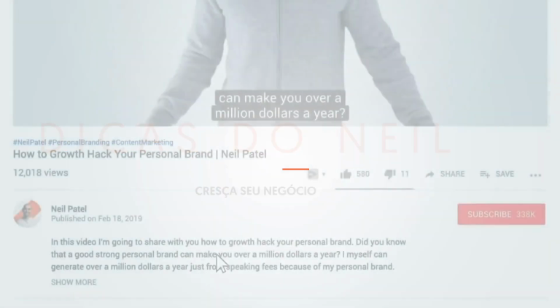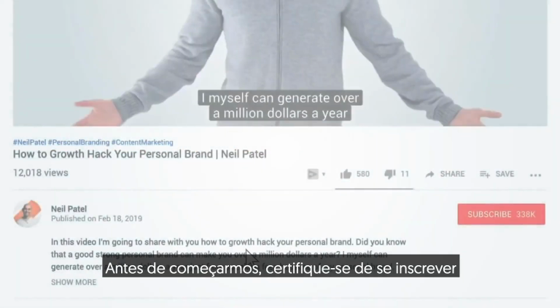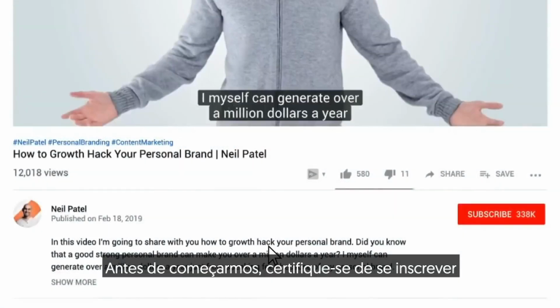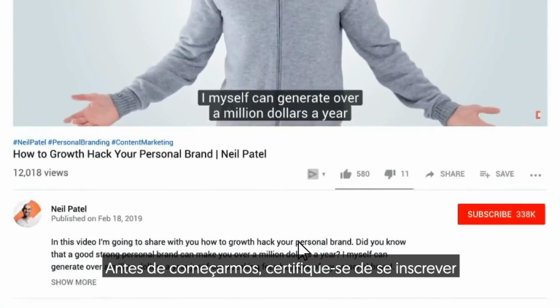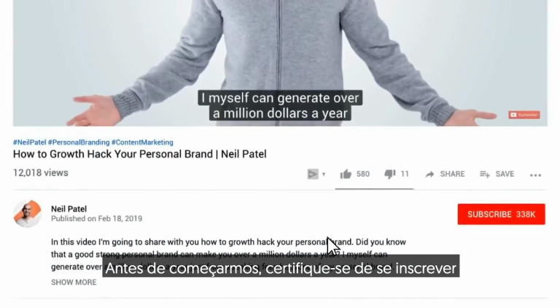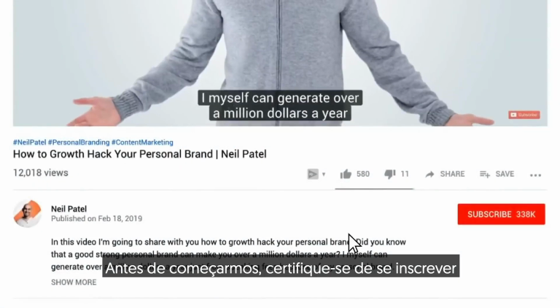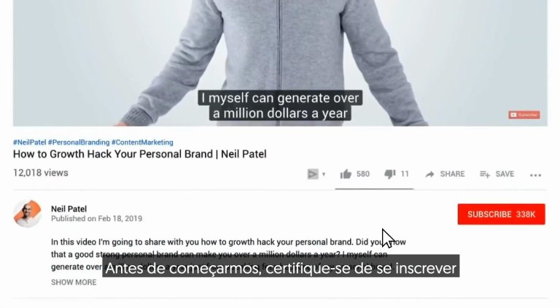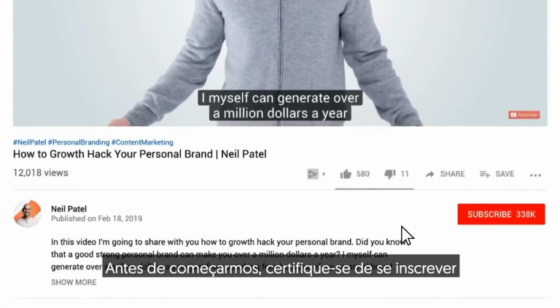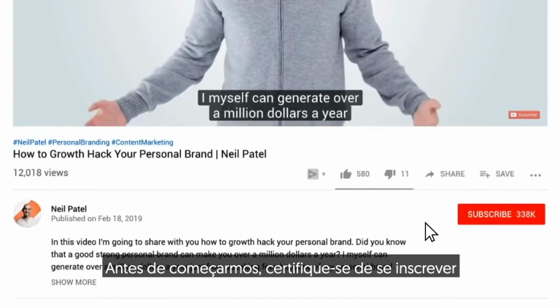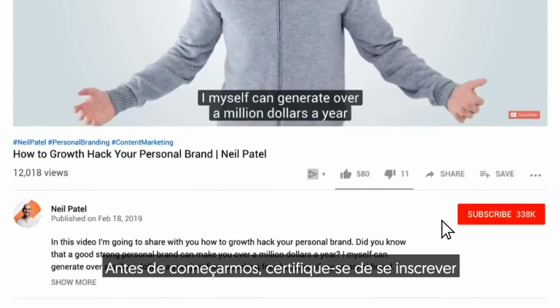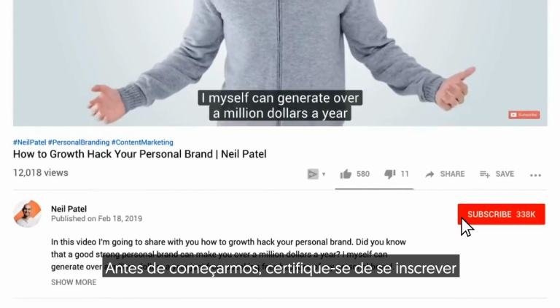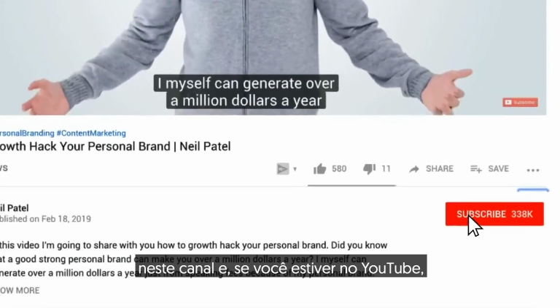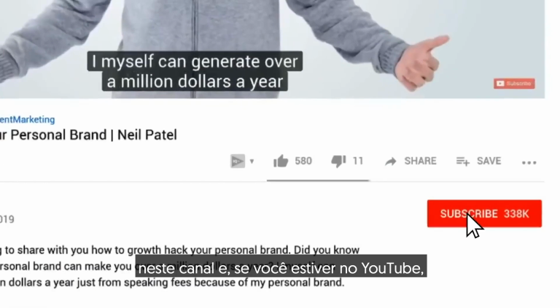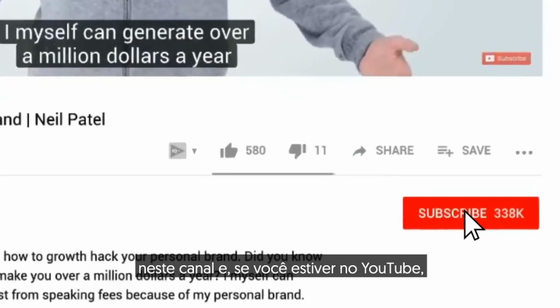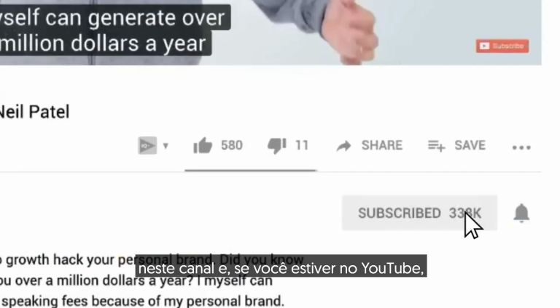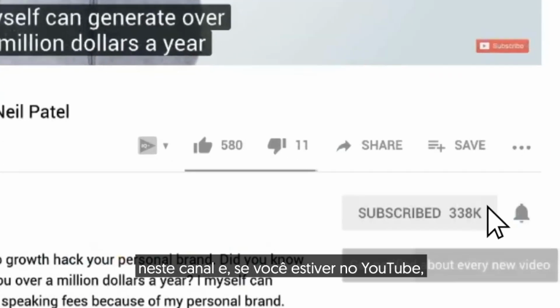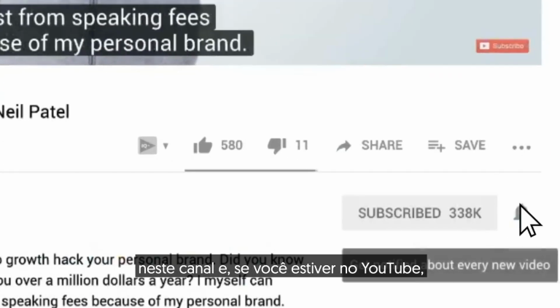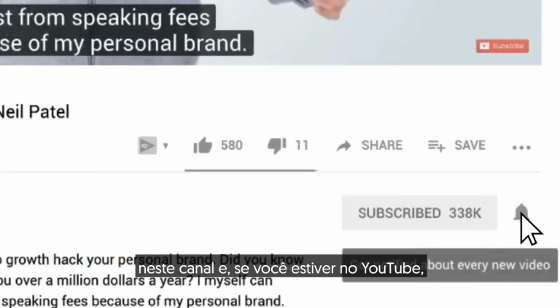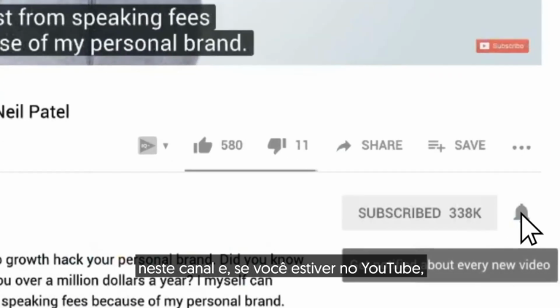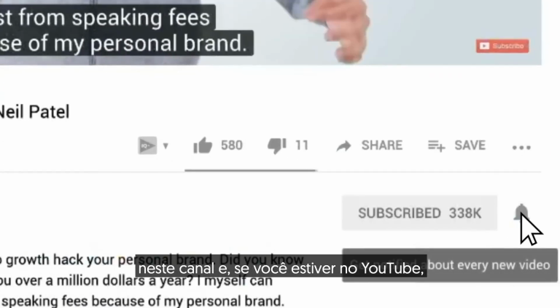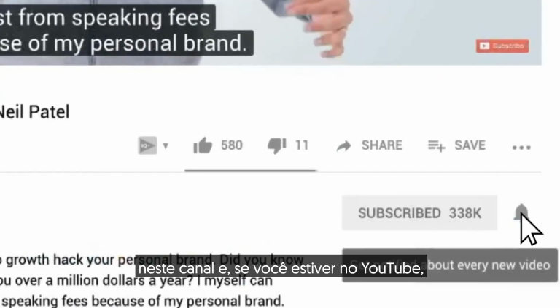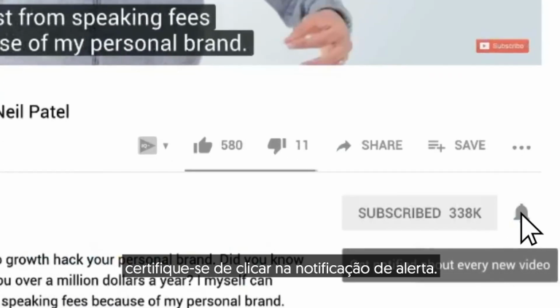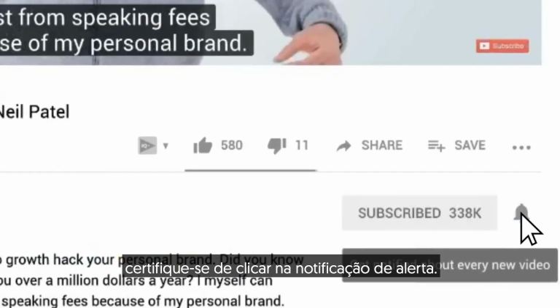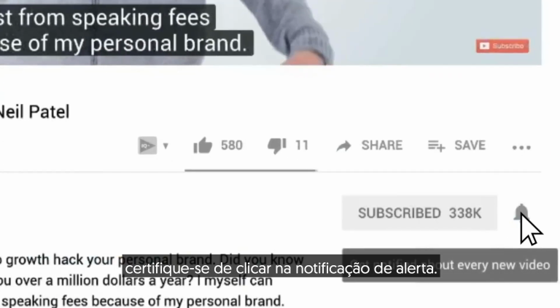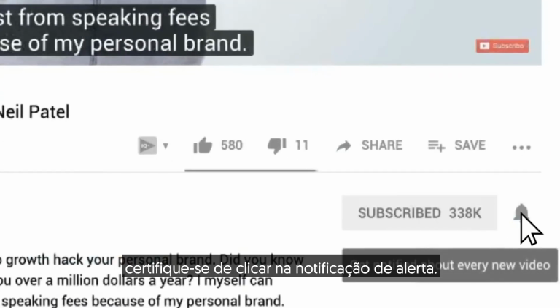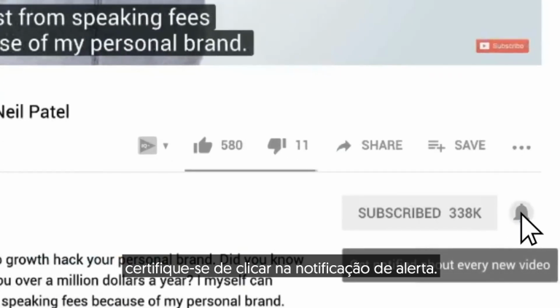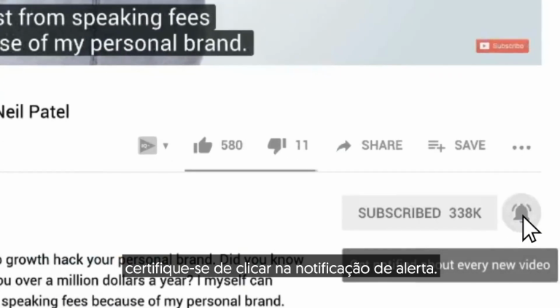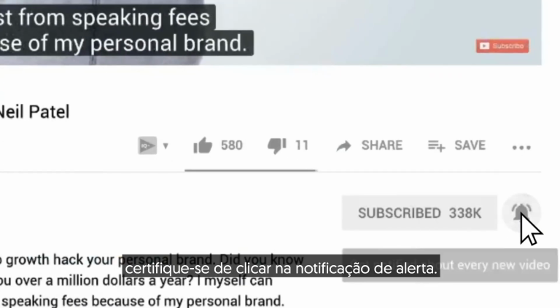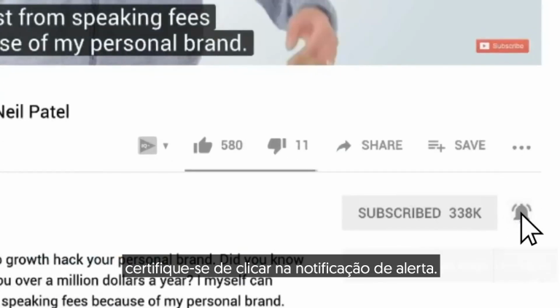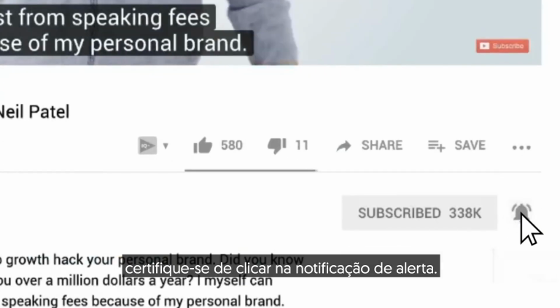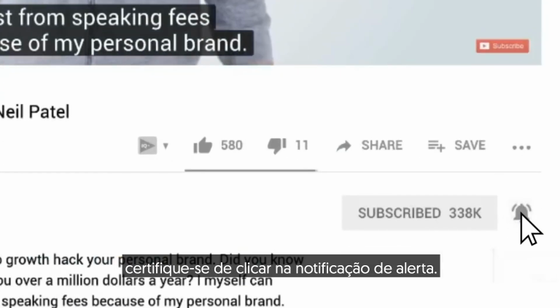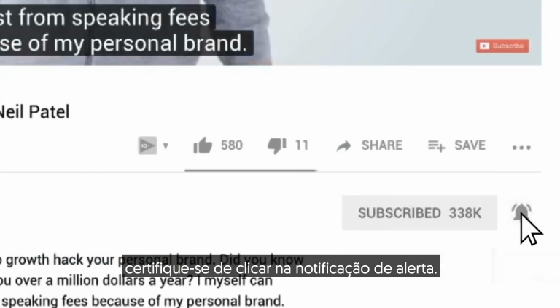Before we get started, make sure you subscribe to this channel, and if you're on YouTube, make sure you click the alert notification.